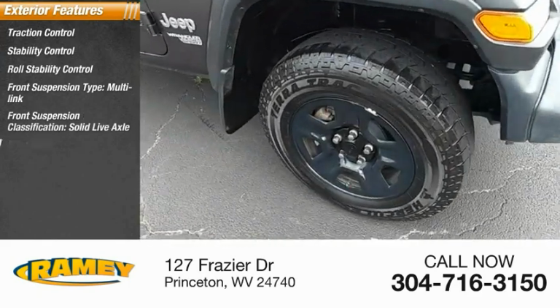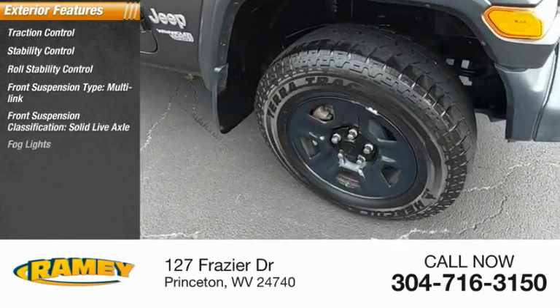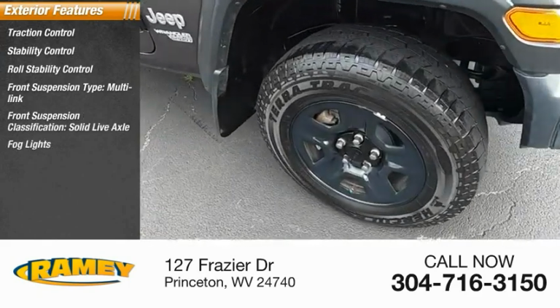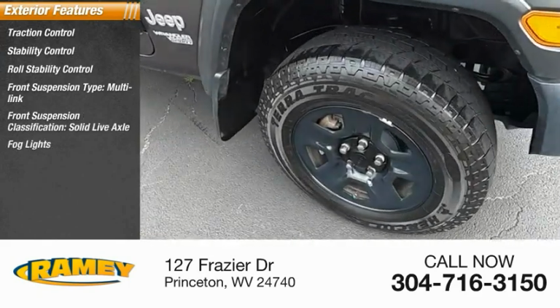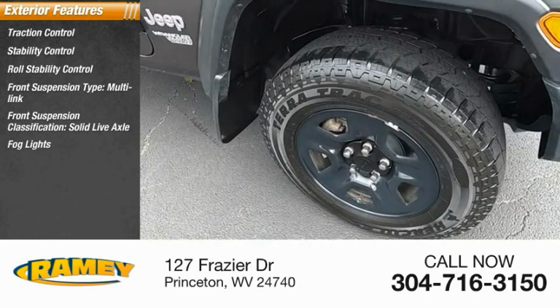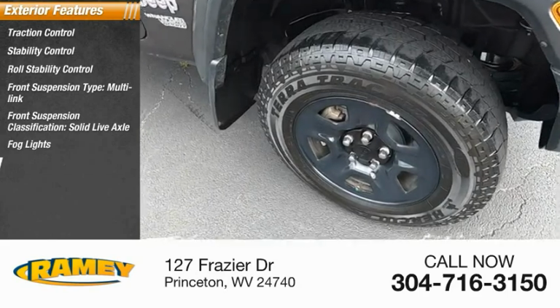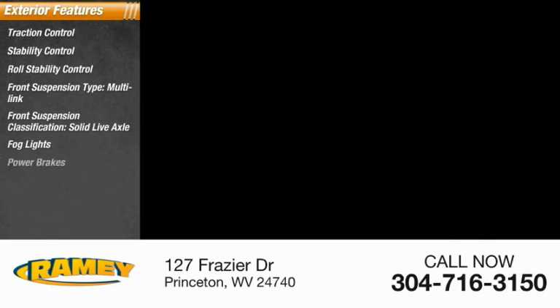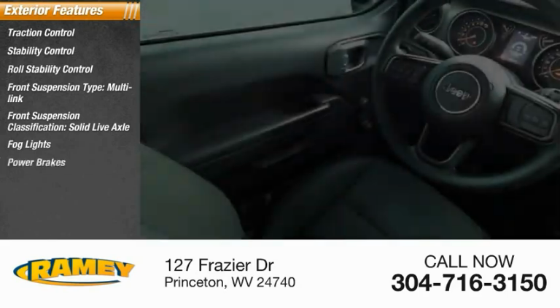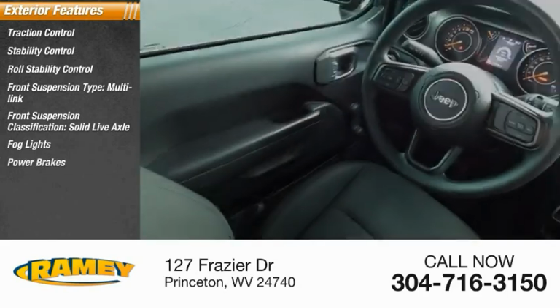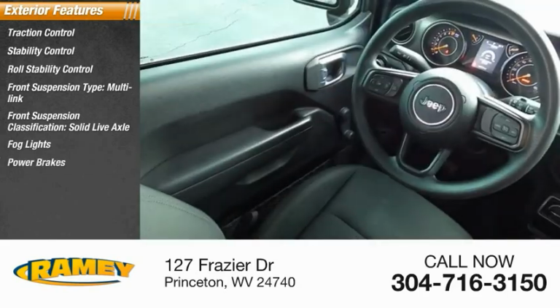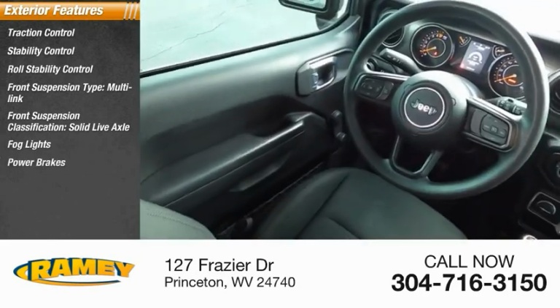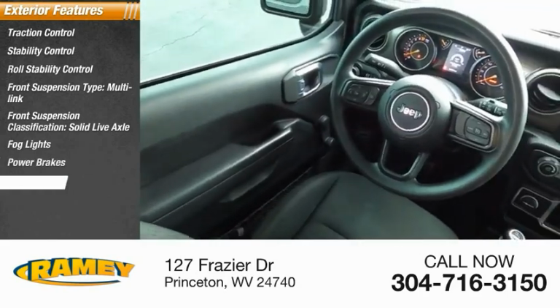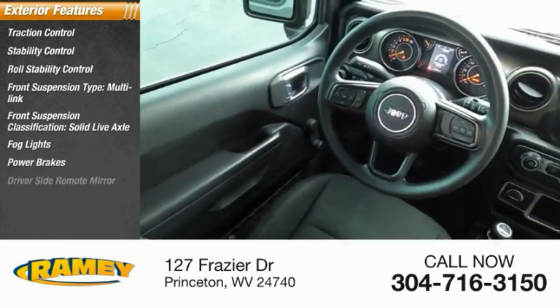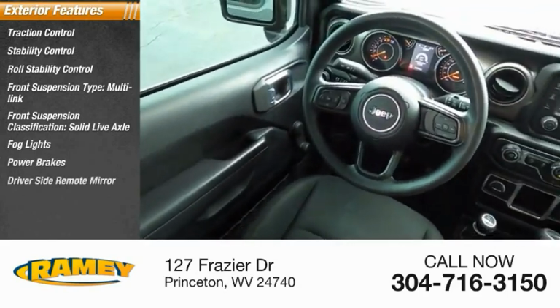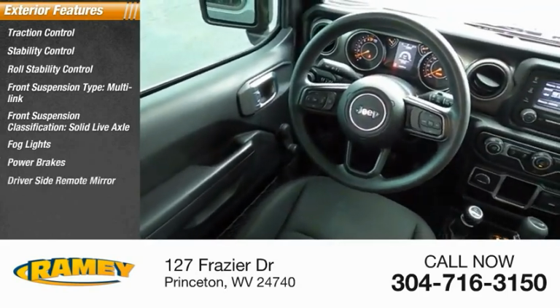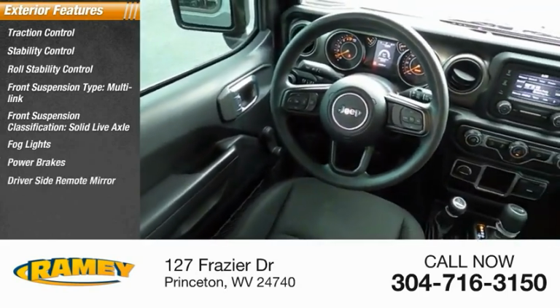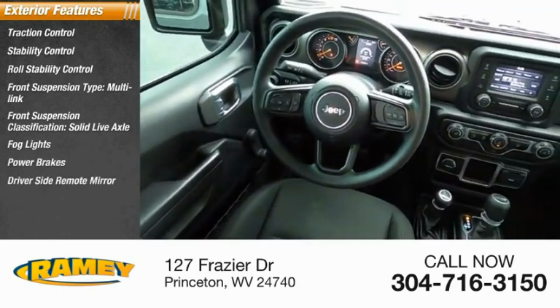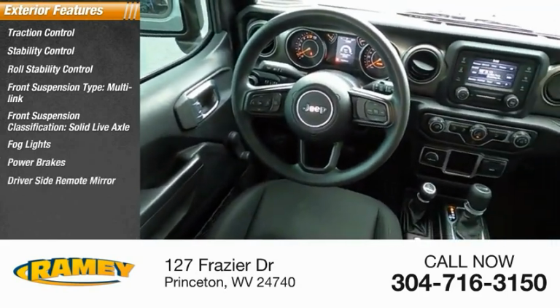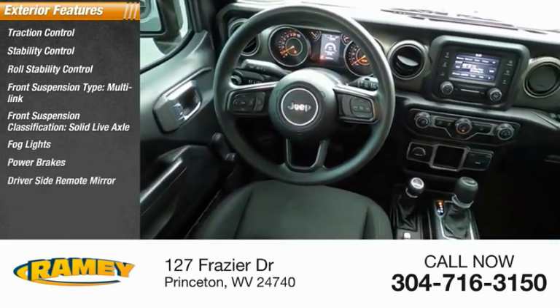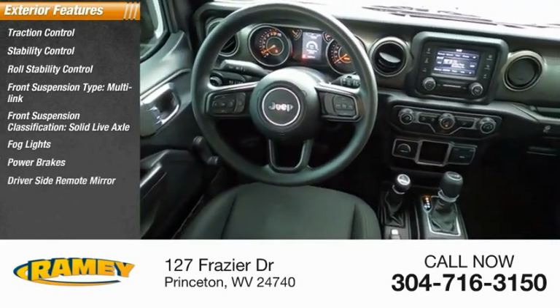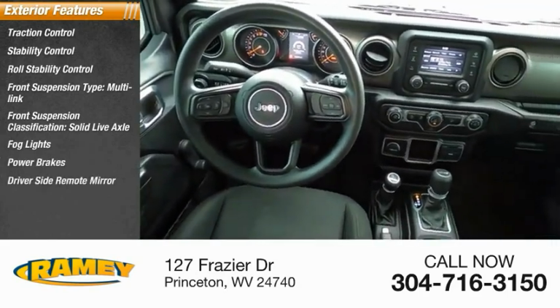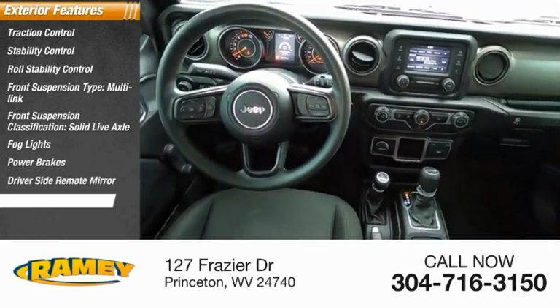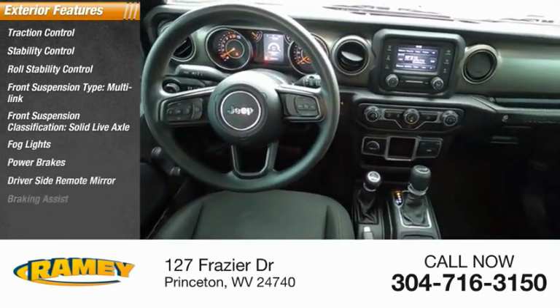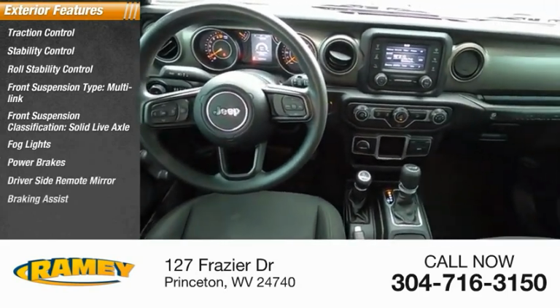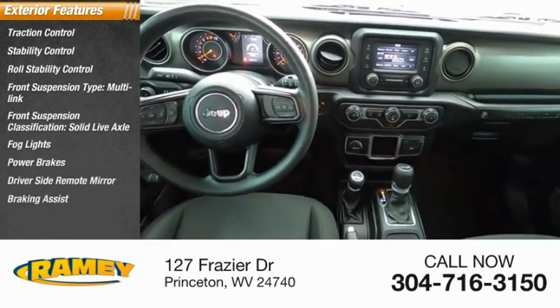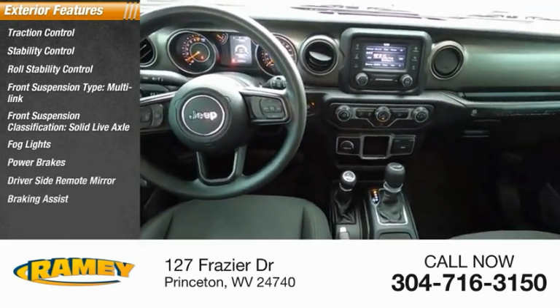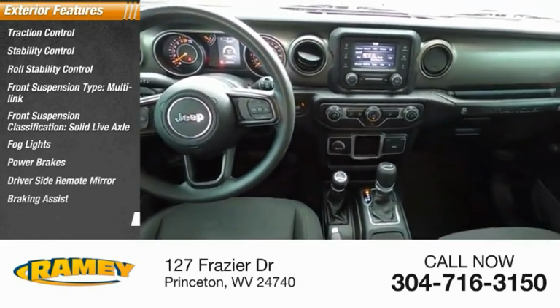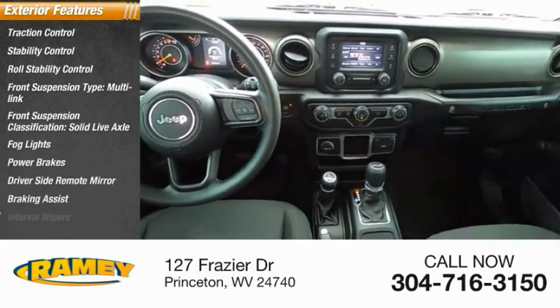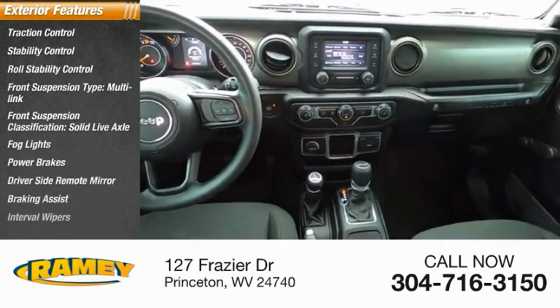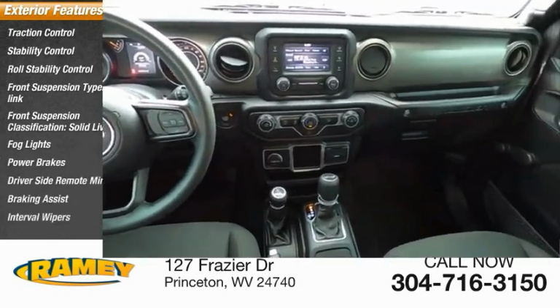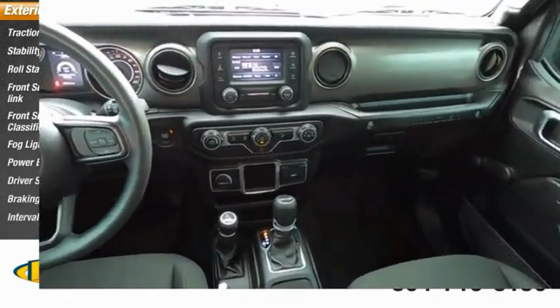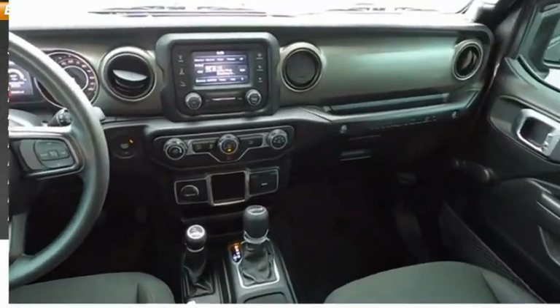Fog lights, power brakes, driver's side remote mirror, braking assist, interval wipers.